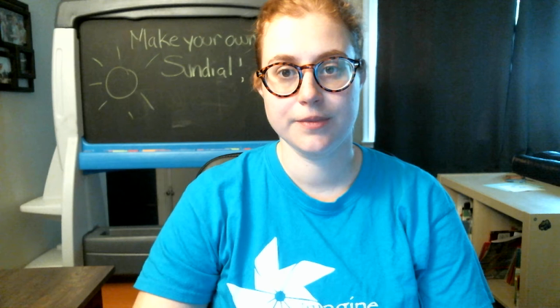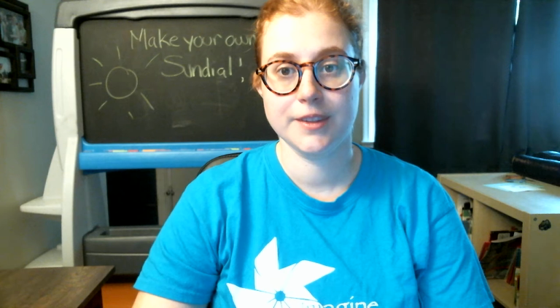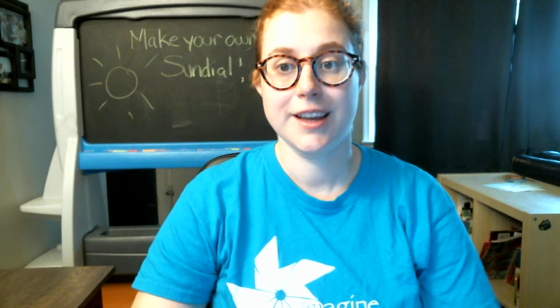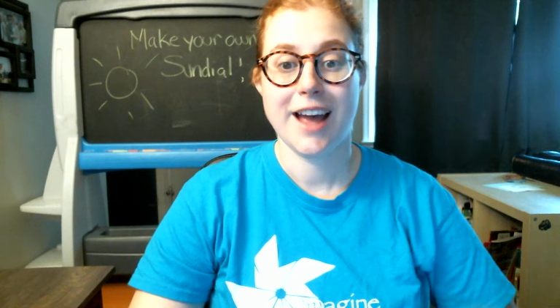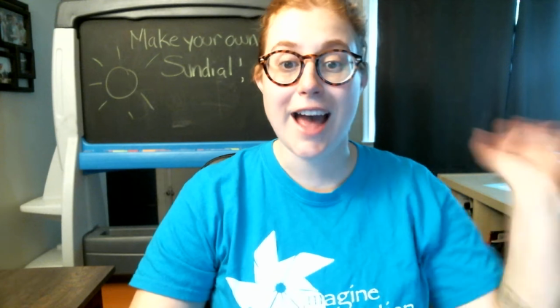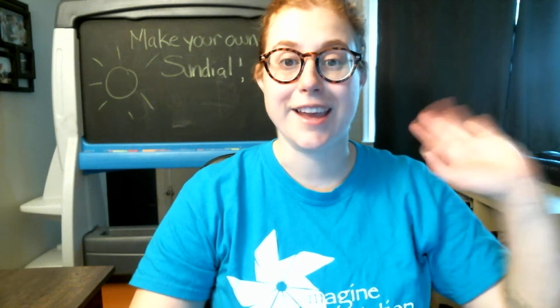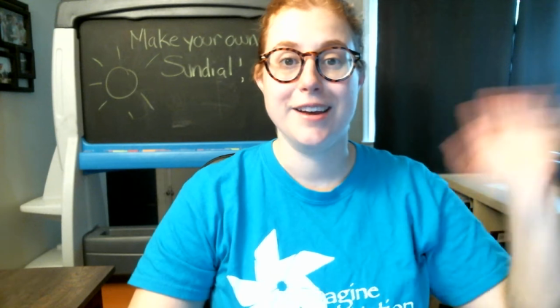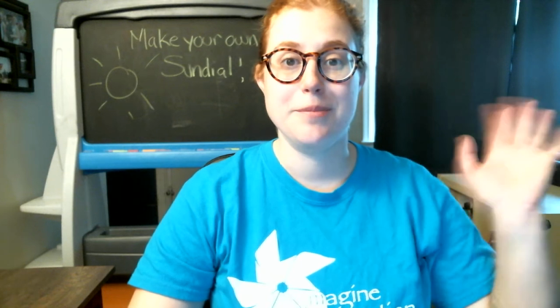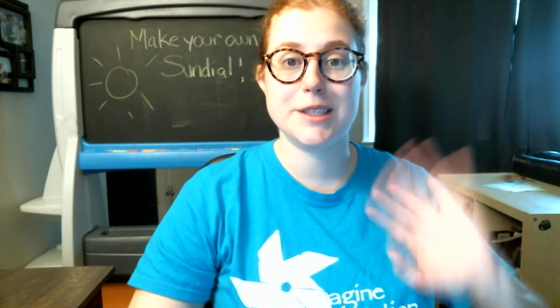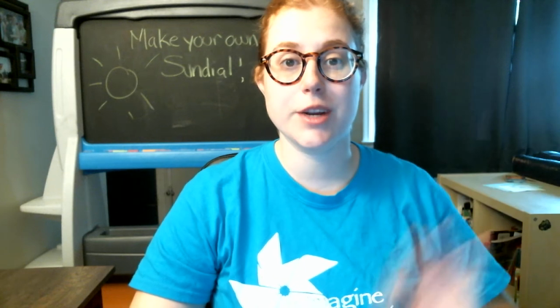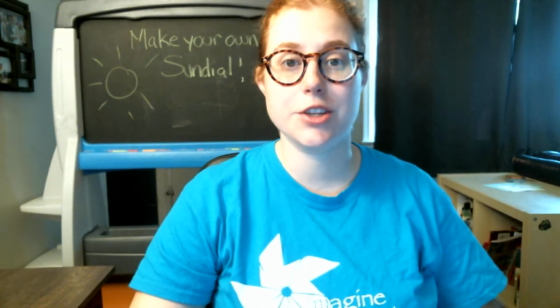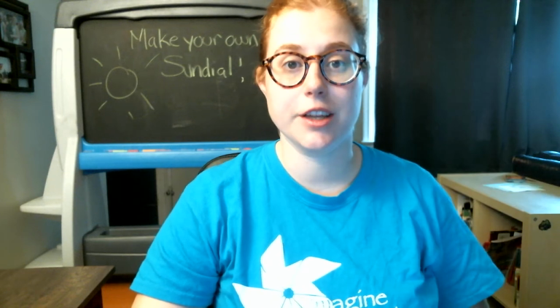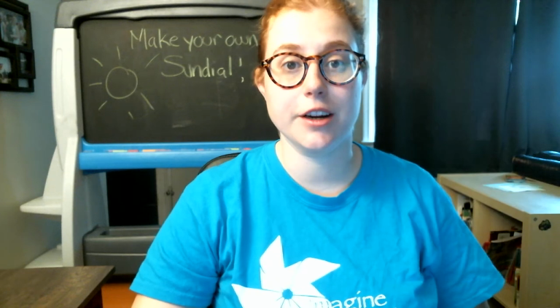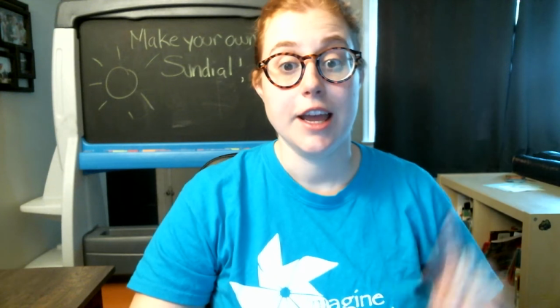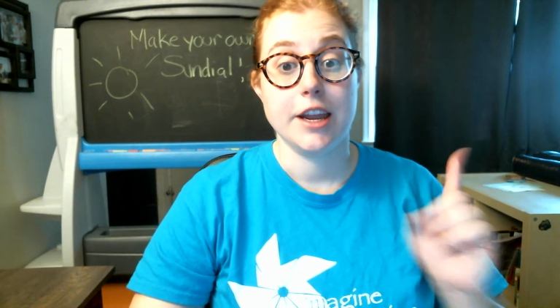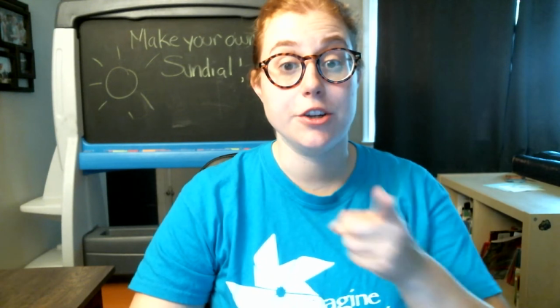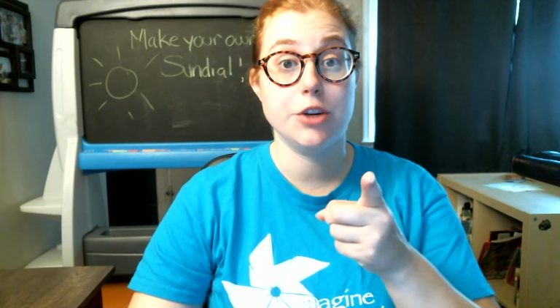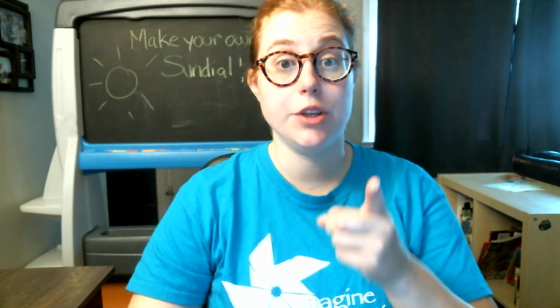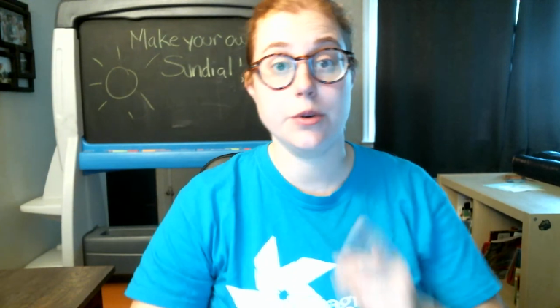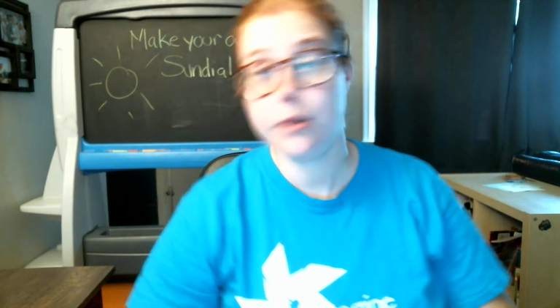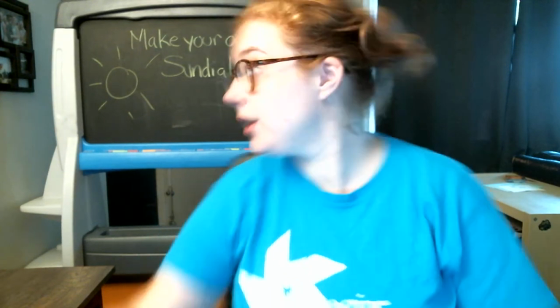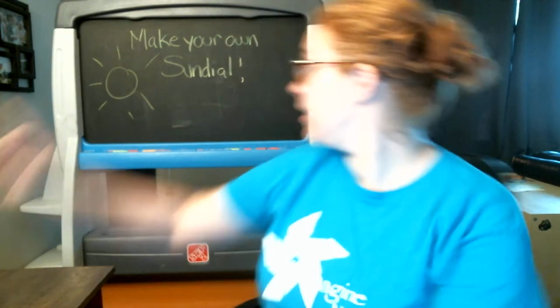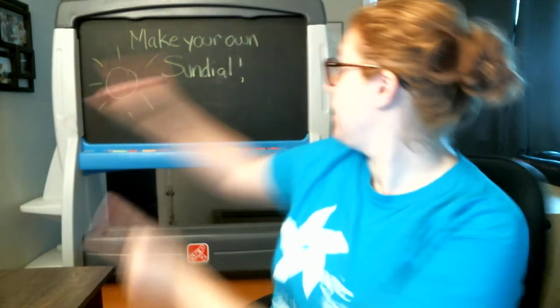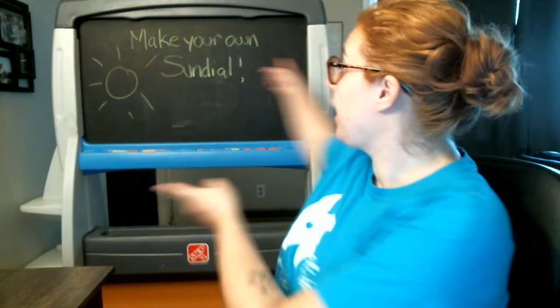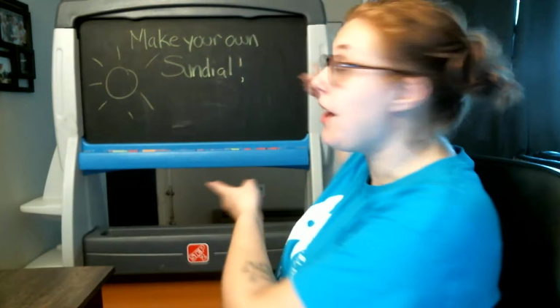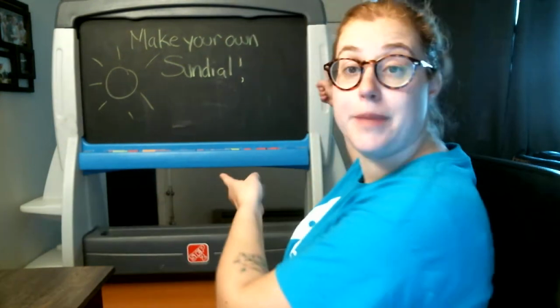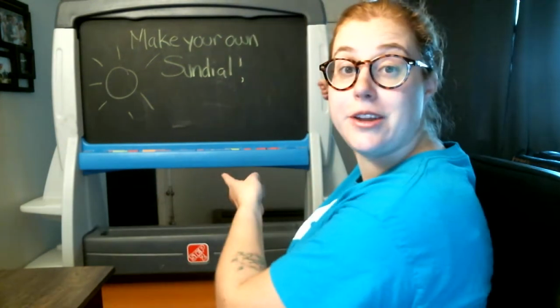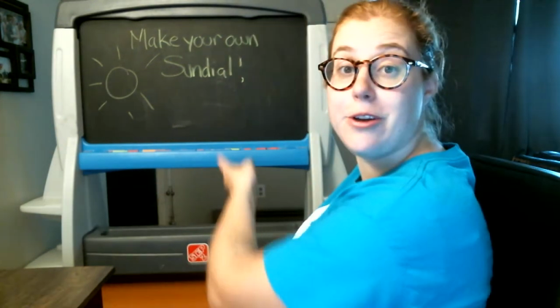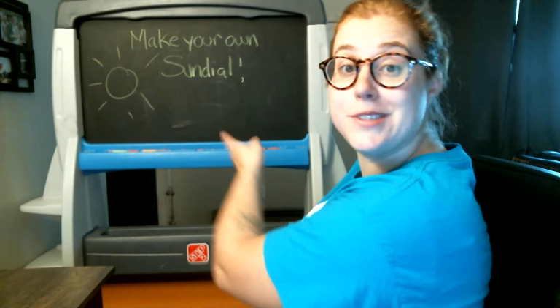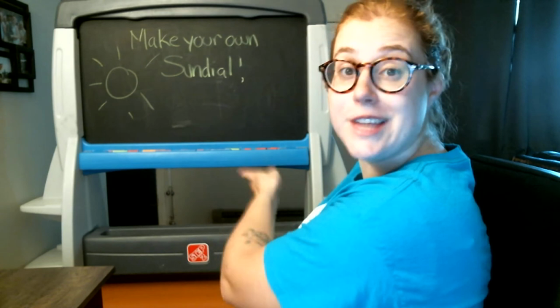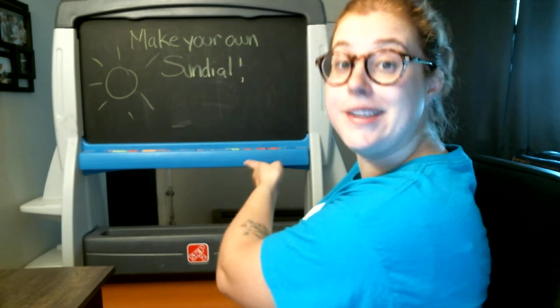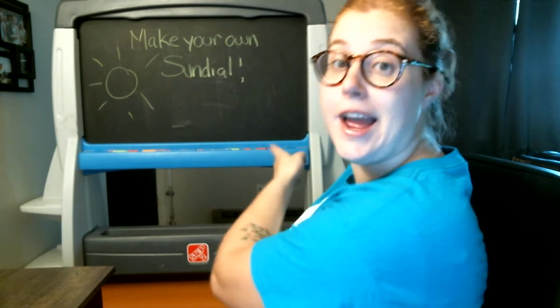Hi! Miss Rachel here, here to show you how to make your own sundial.